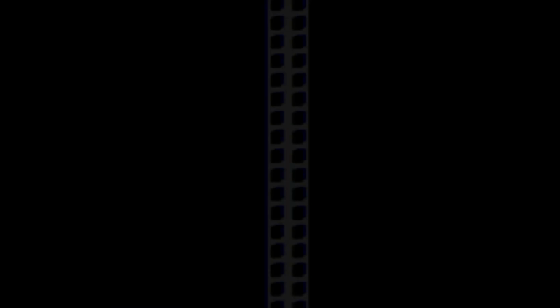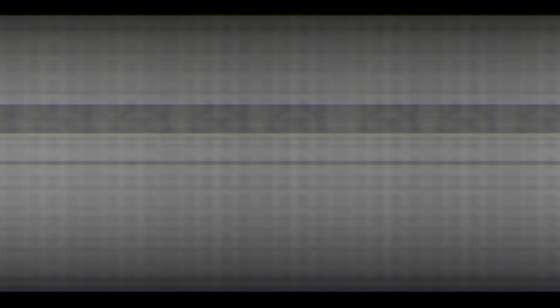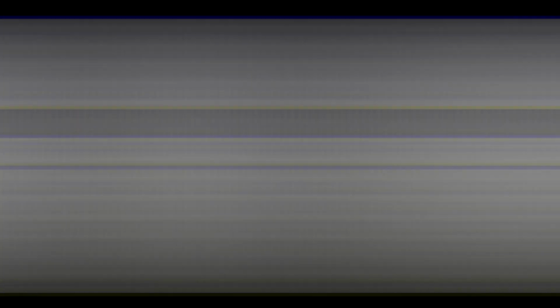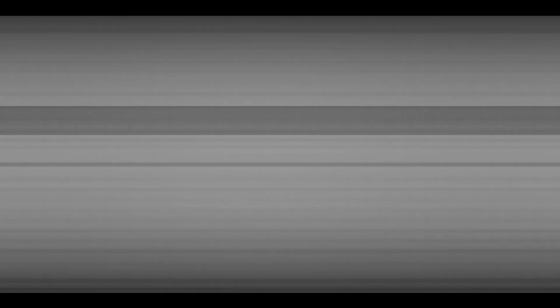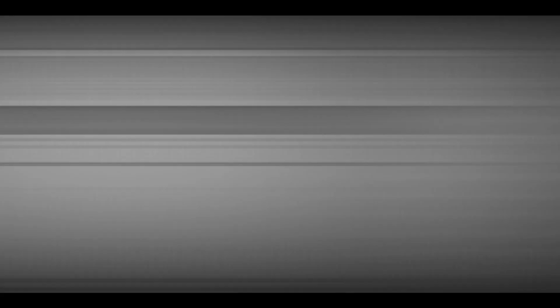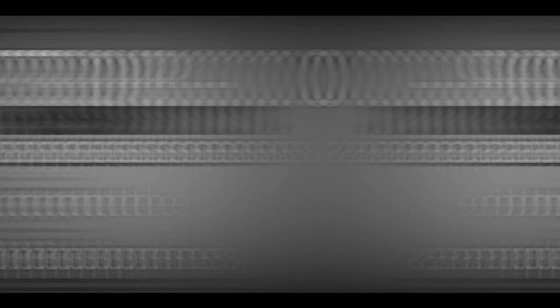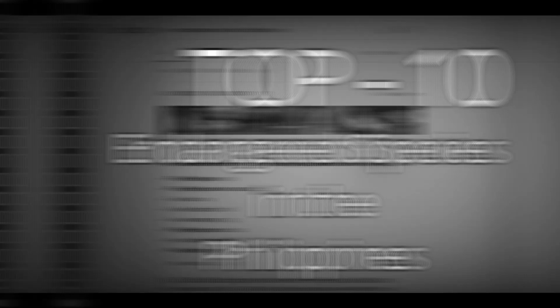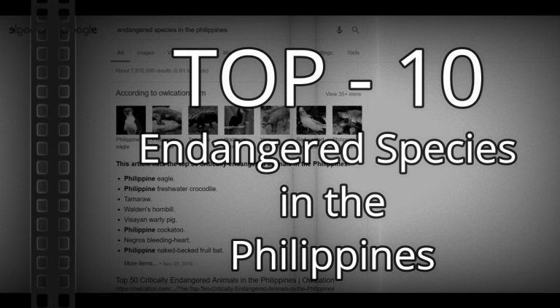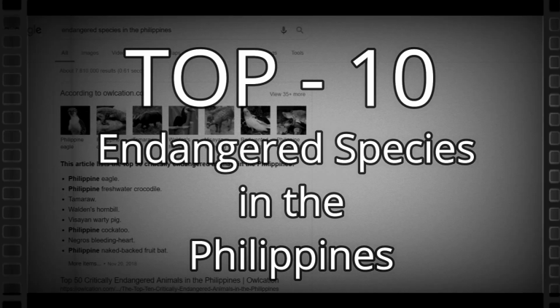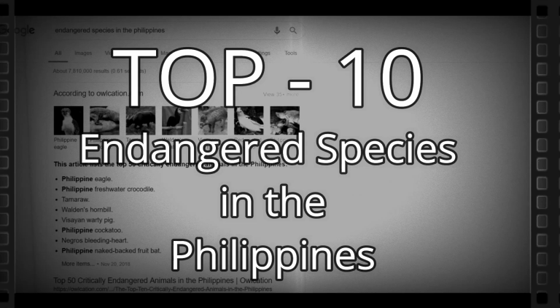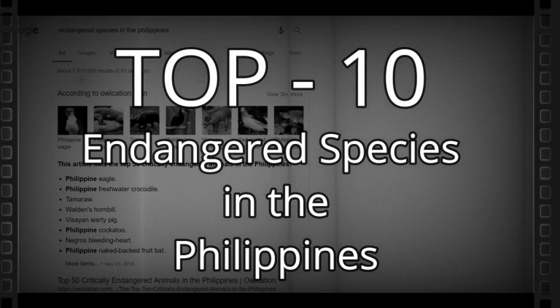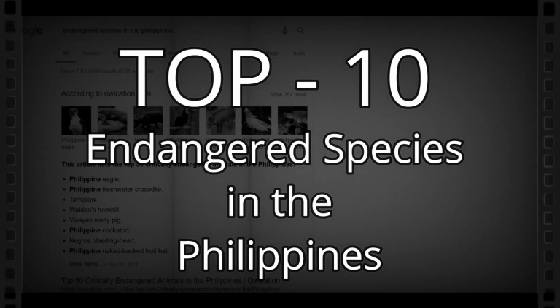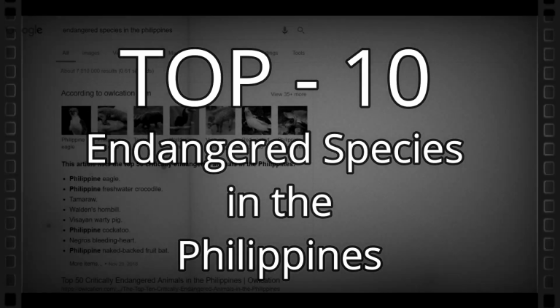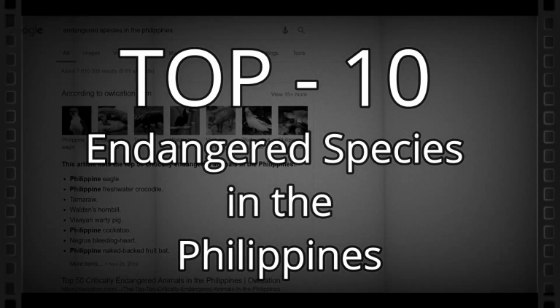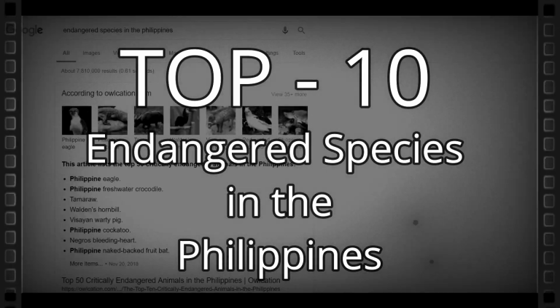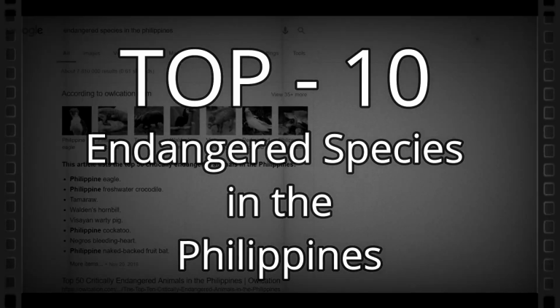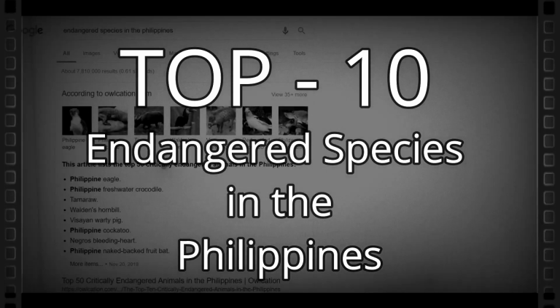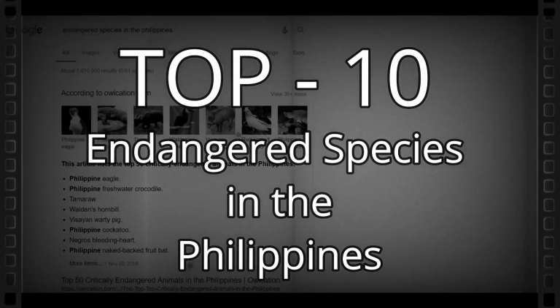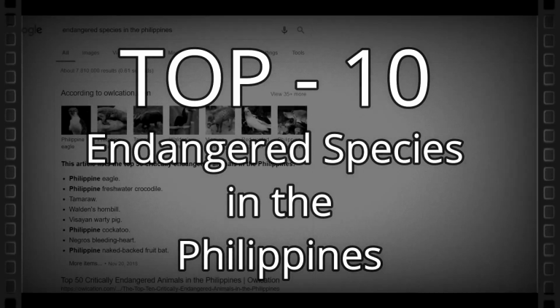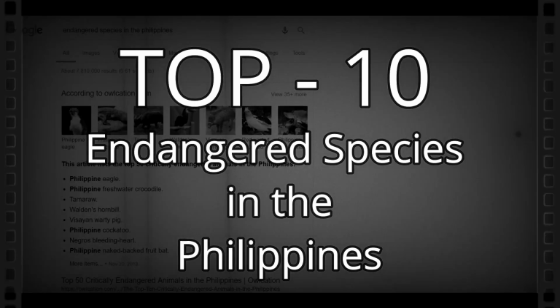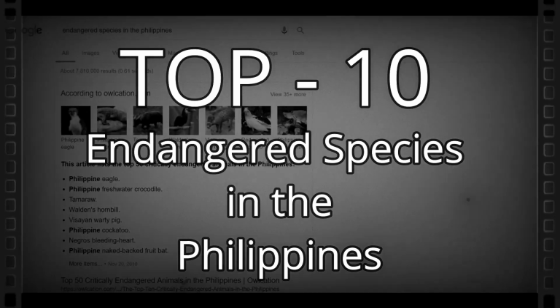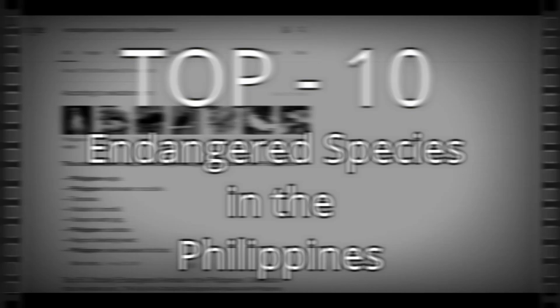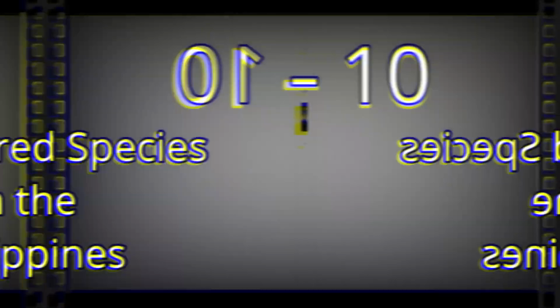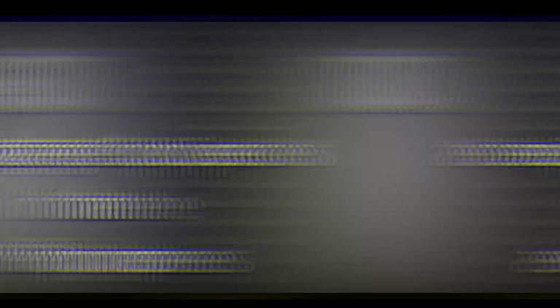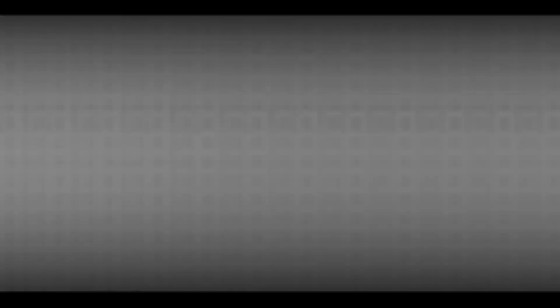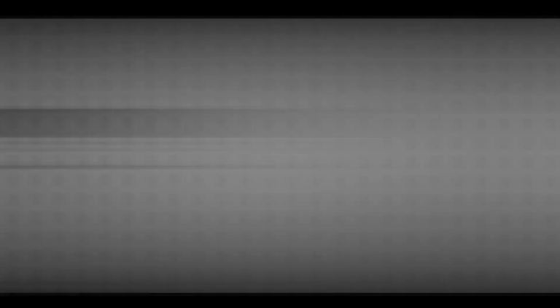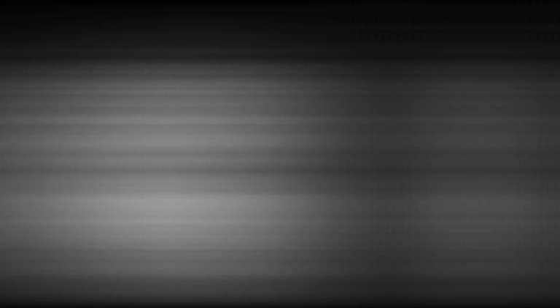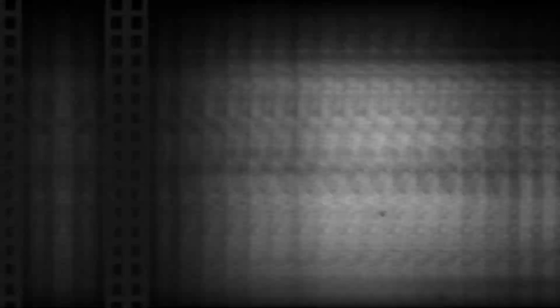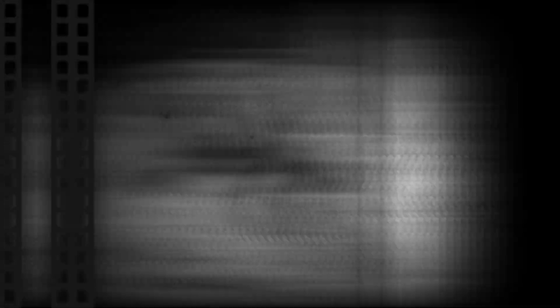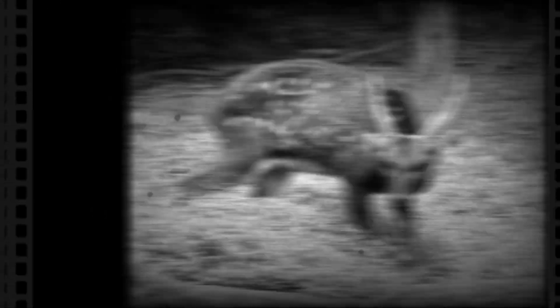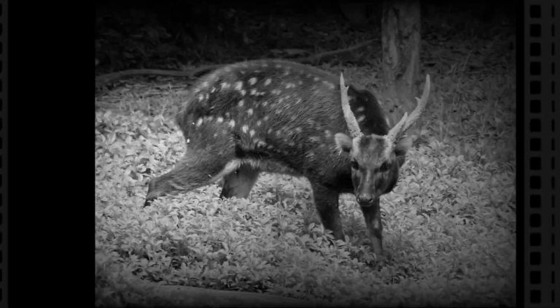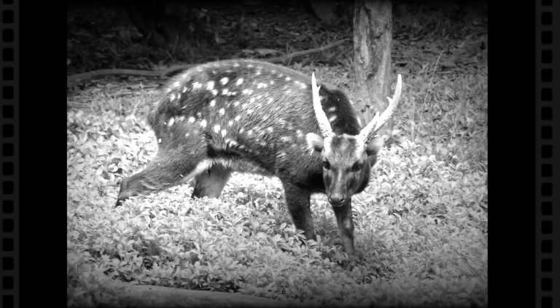Hello guys, here are the top 10 endangered species in the rural plains that we need to care for and protect.